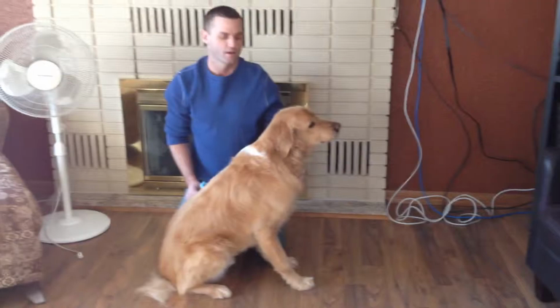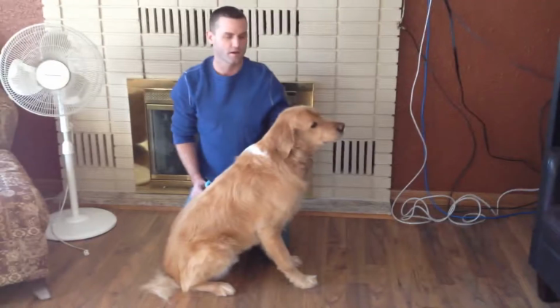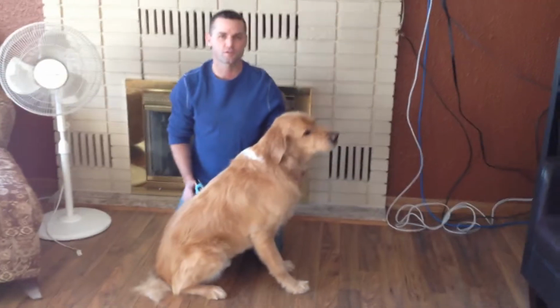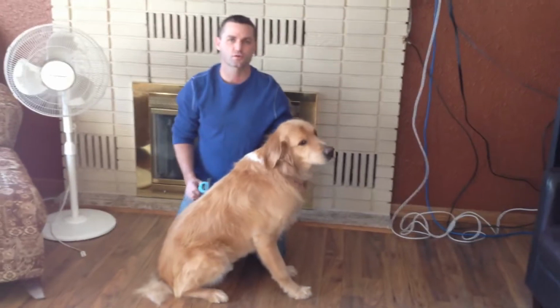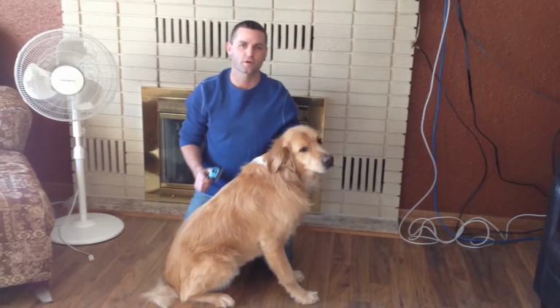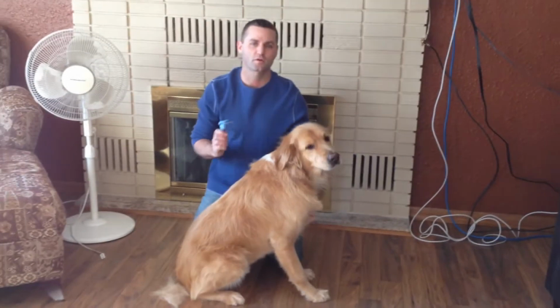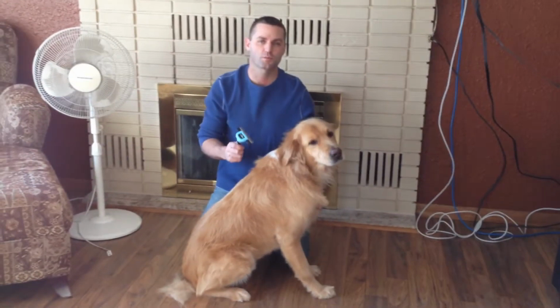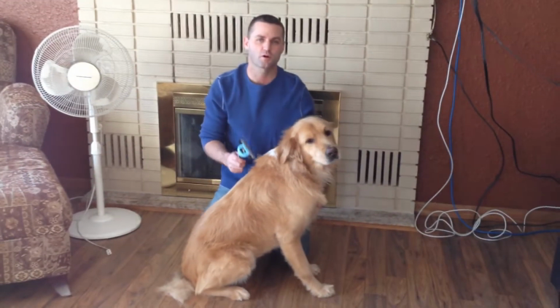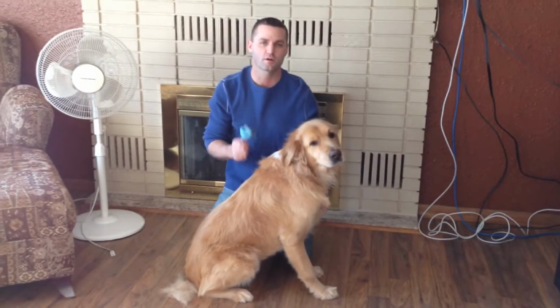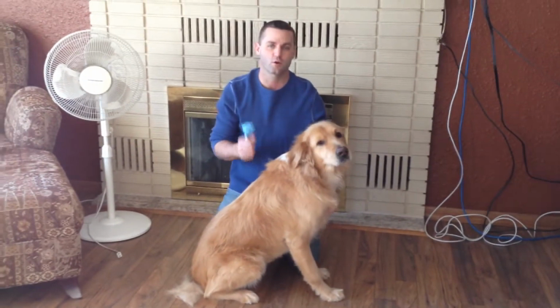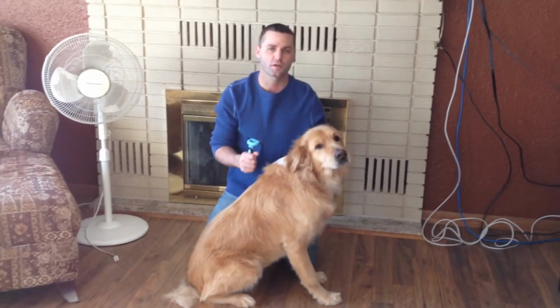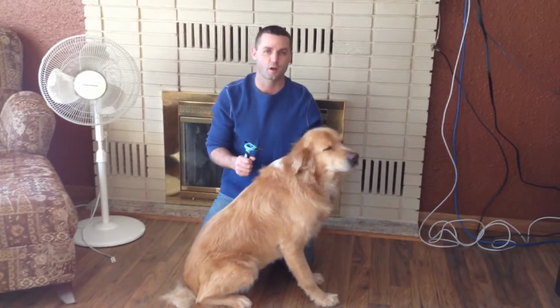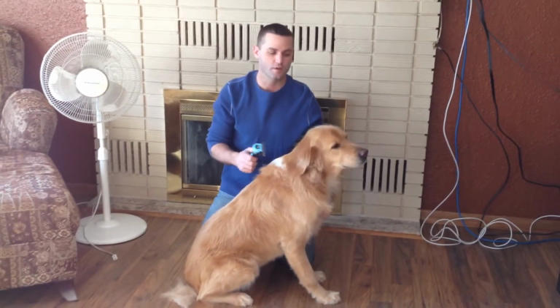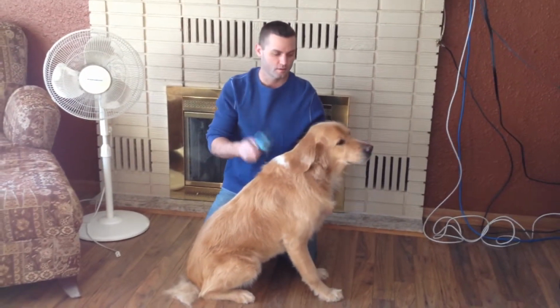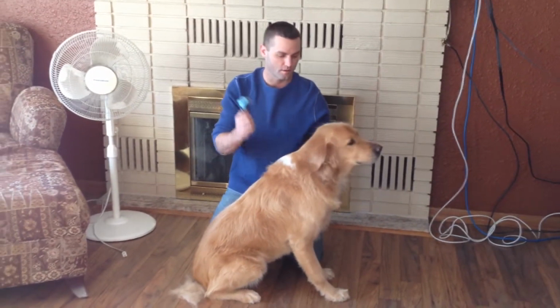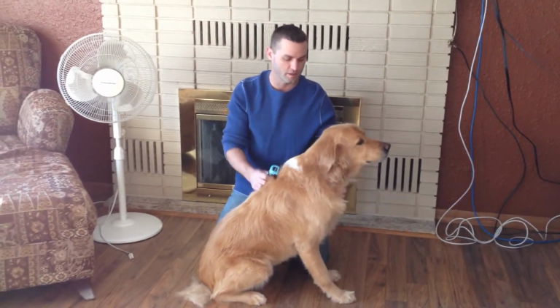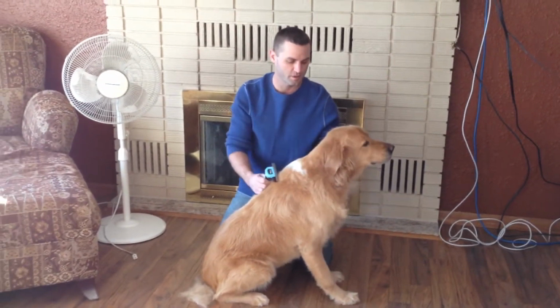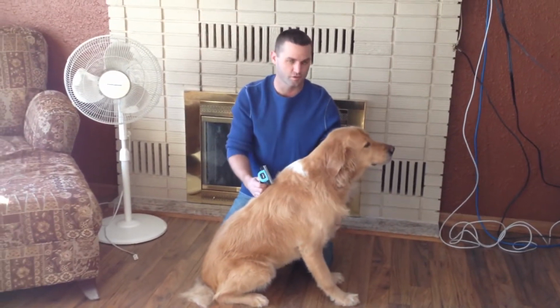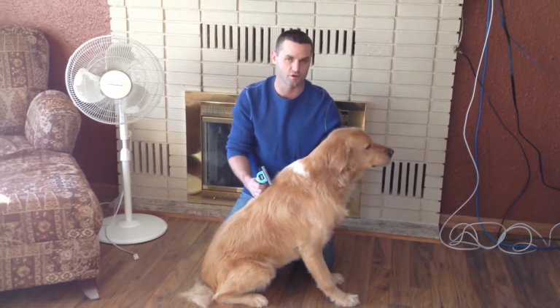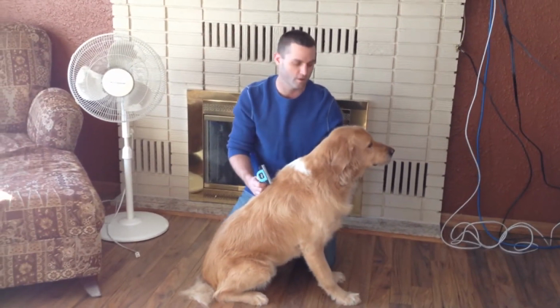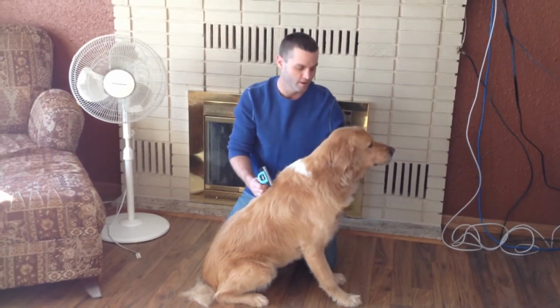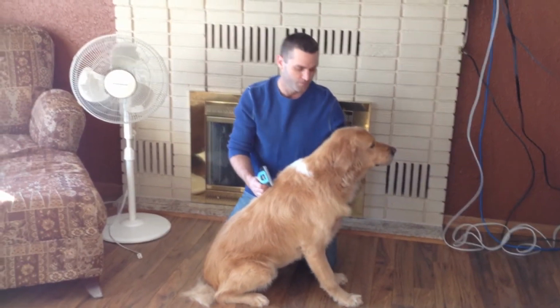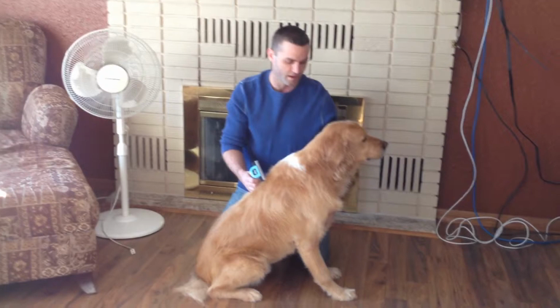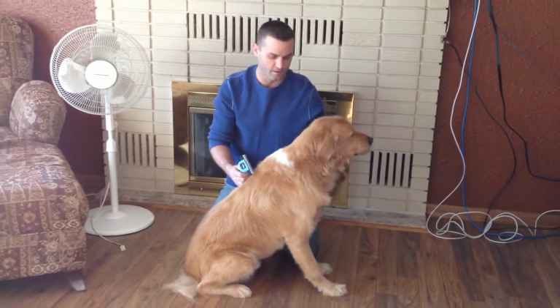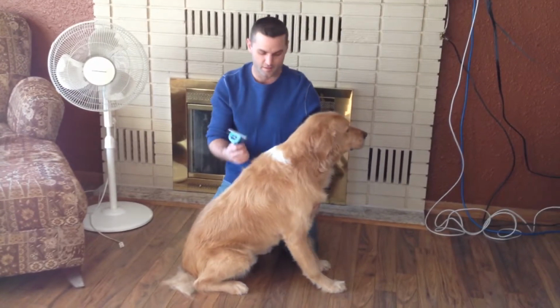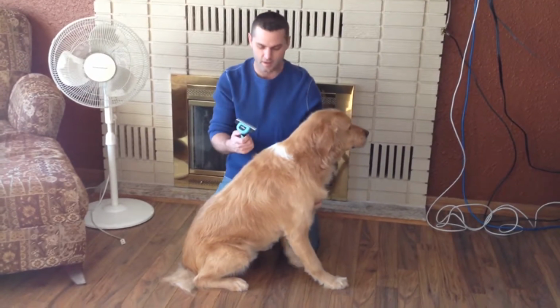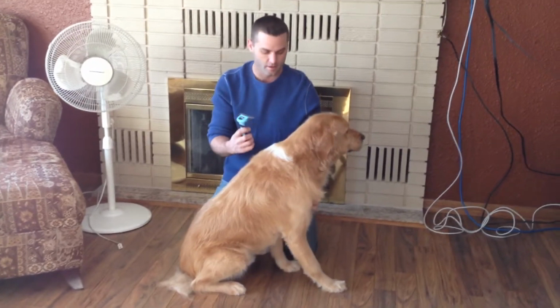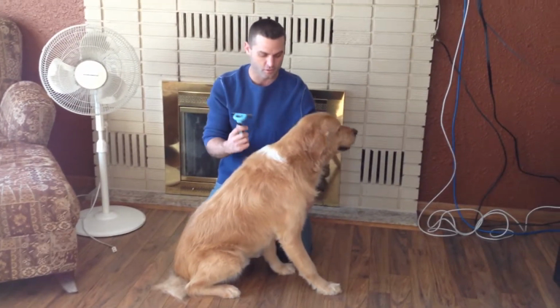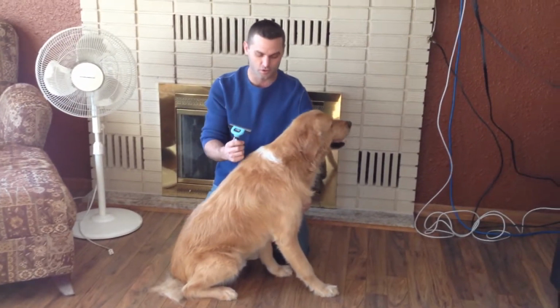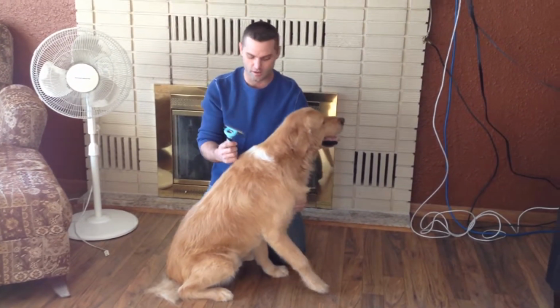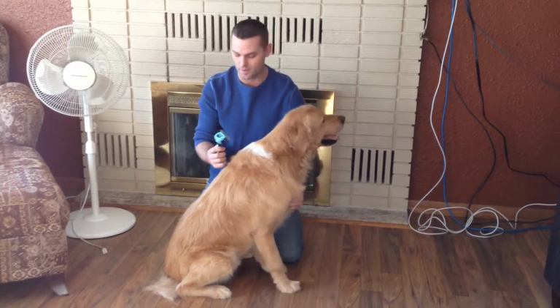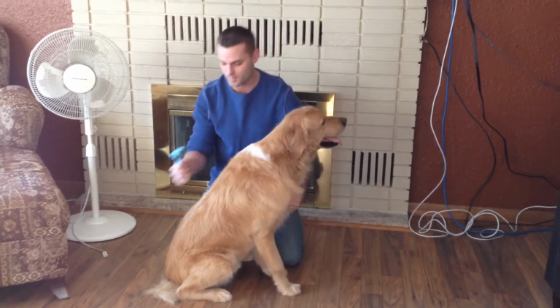Hey guys, I just want to show you how to keep your dog healthy and happy. Man's best friend is your dog, and at the end of the day, I just want to show you how to keep him happy.